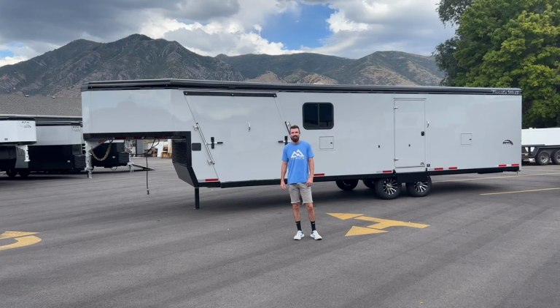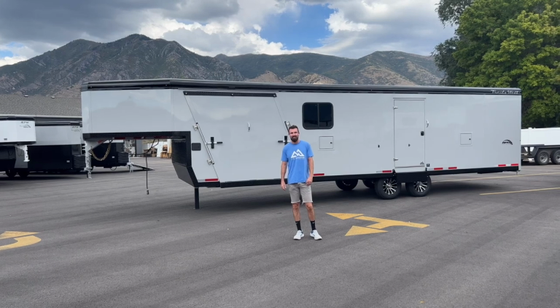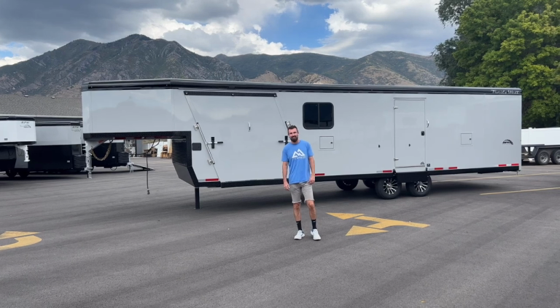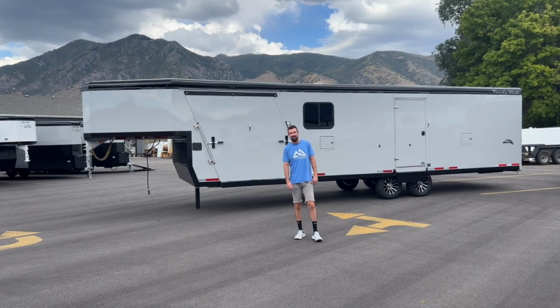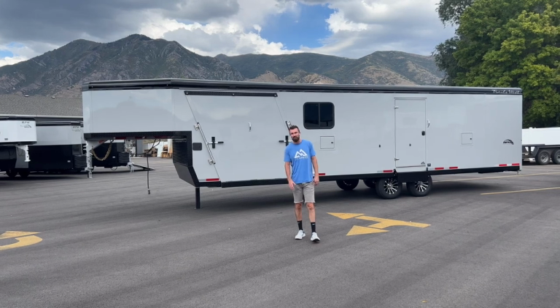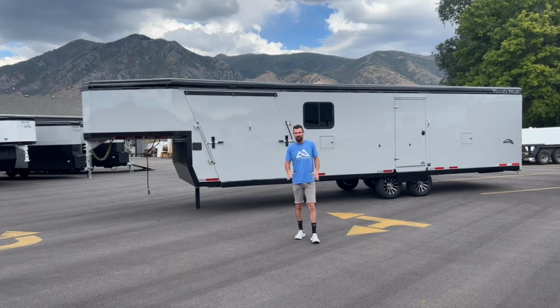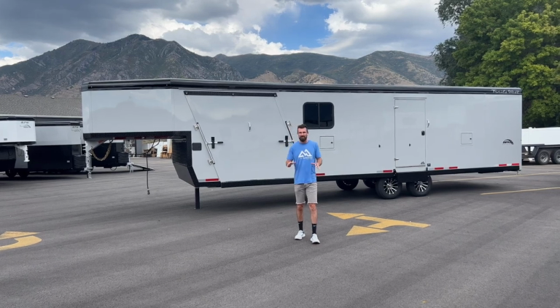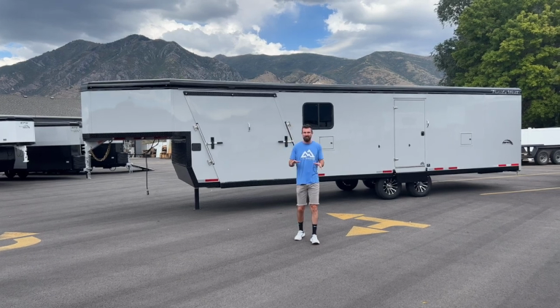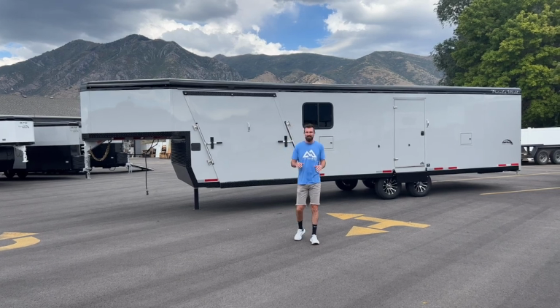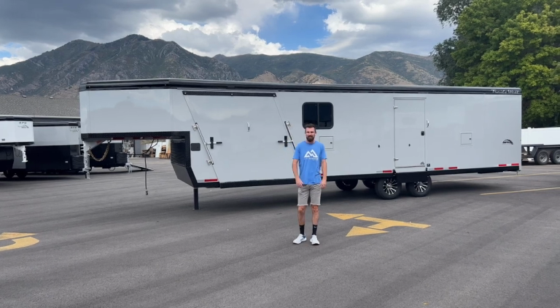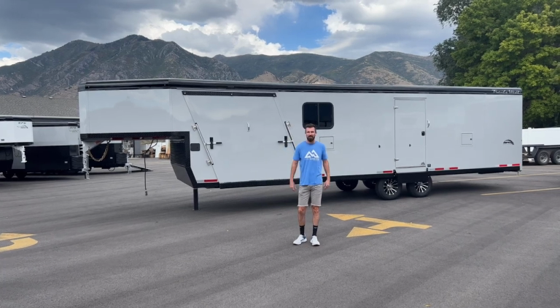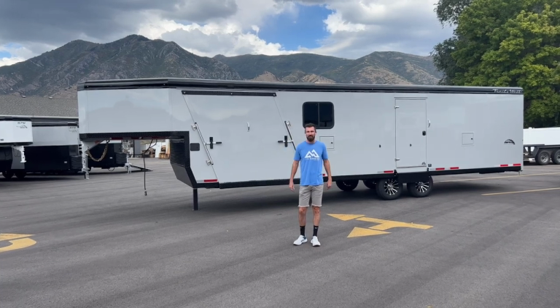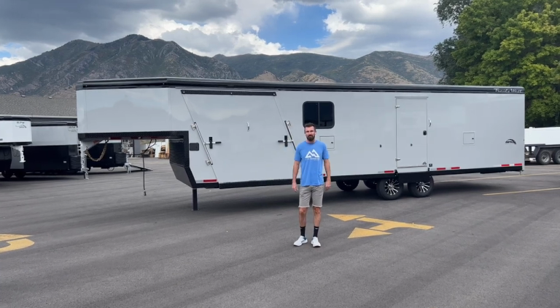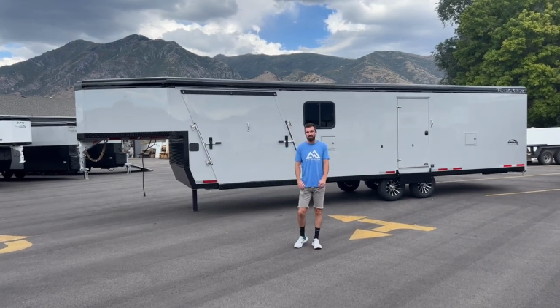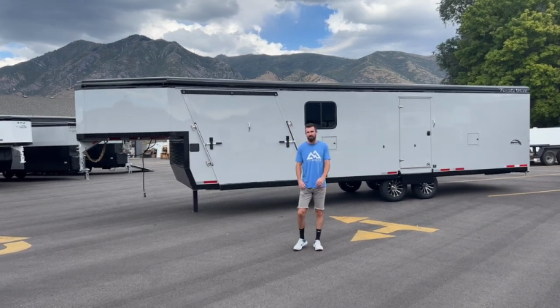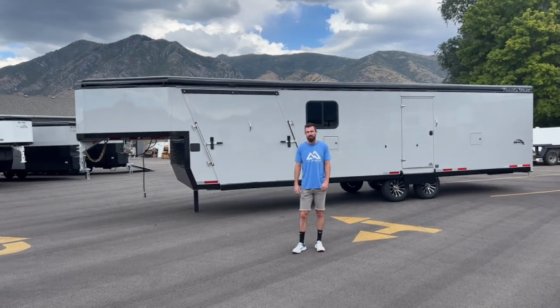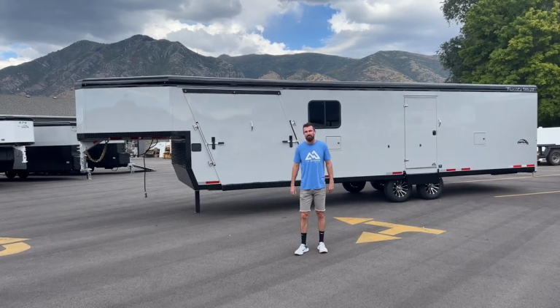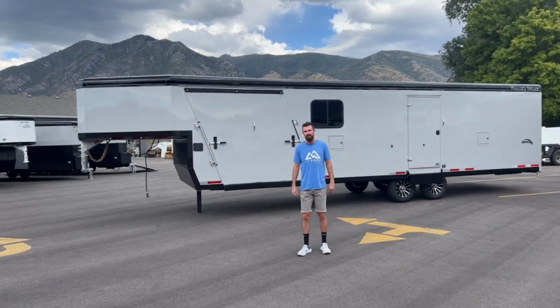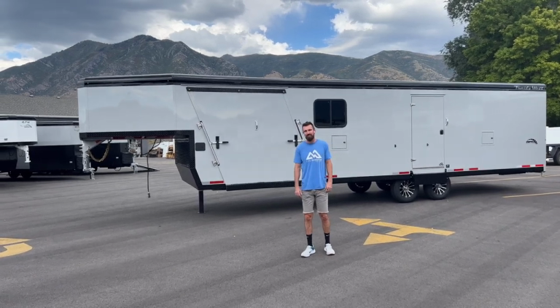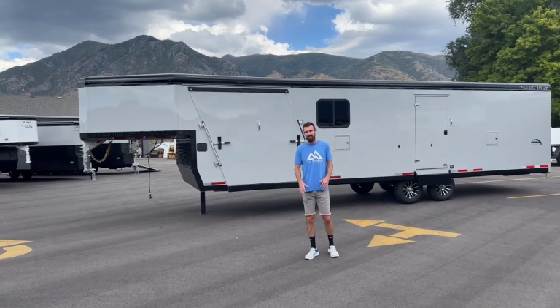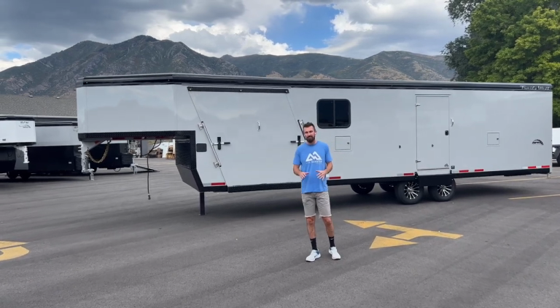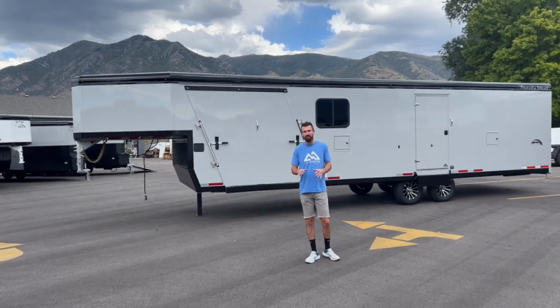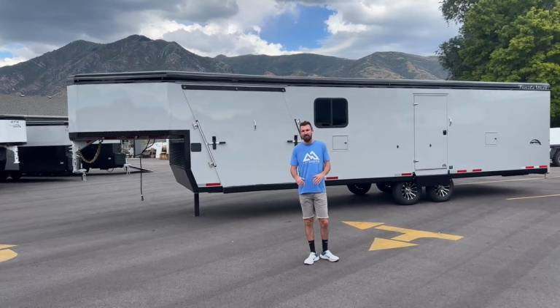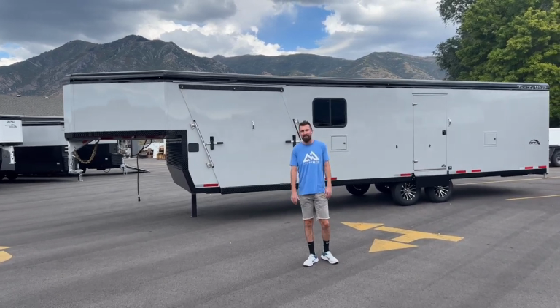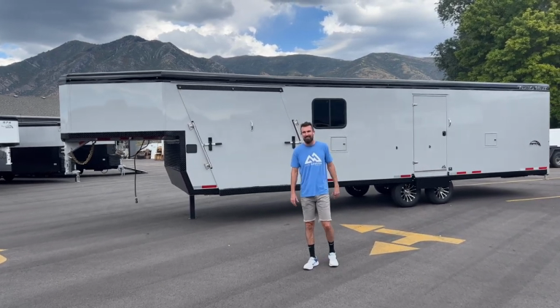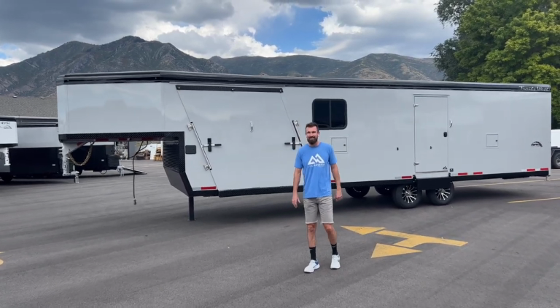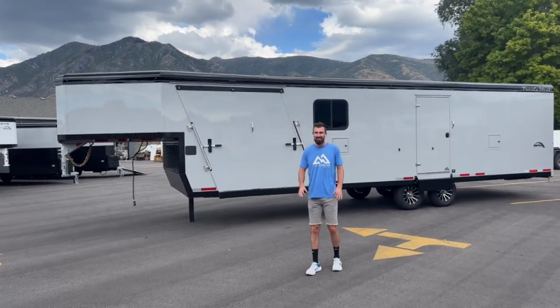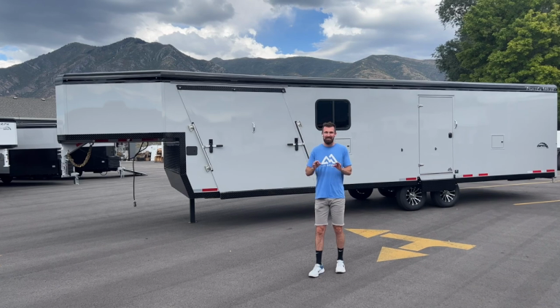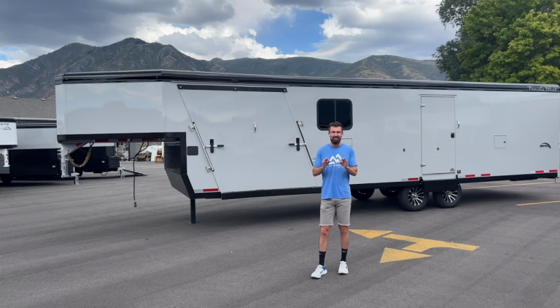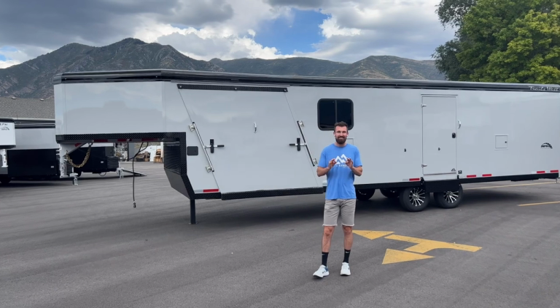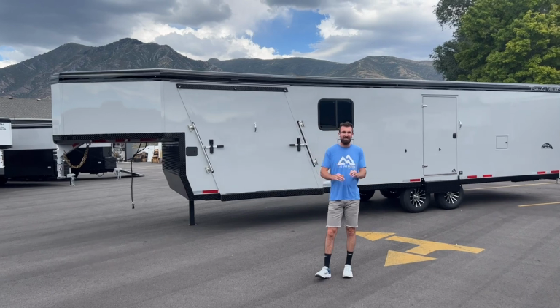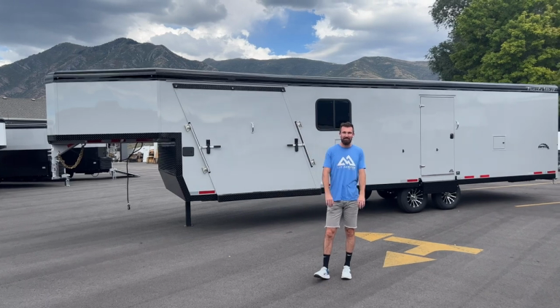All right, guys, welcome back to the Life Elevated Trailers YouTube channel. Thanks for tuning in. Exciting day here.